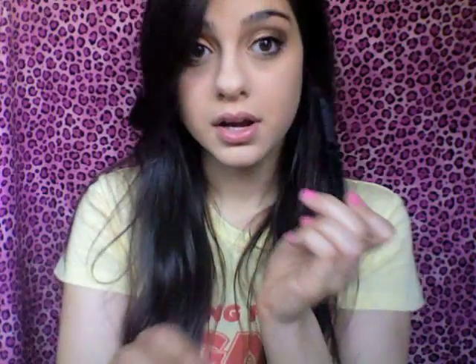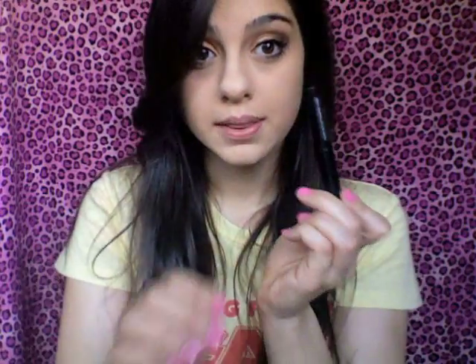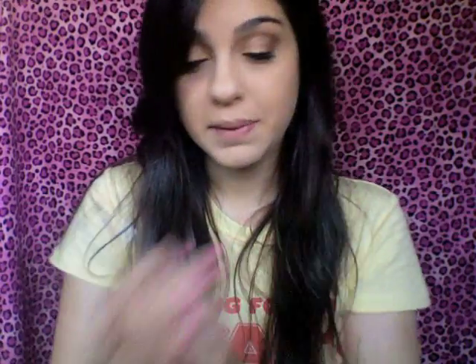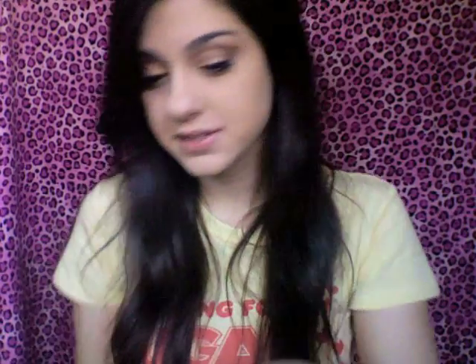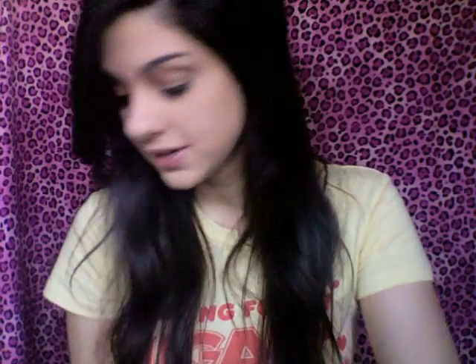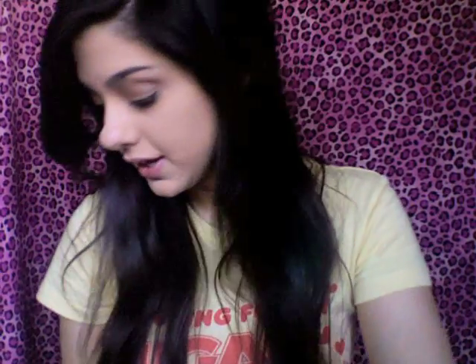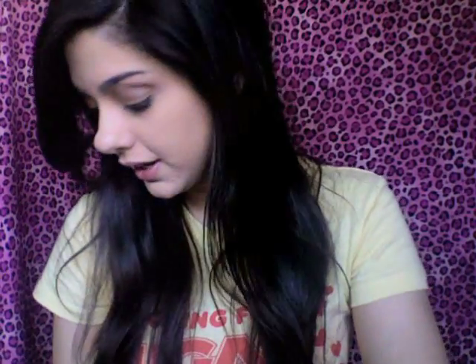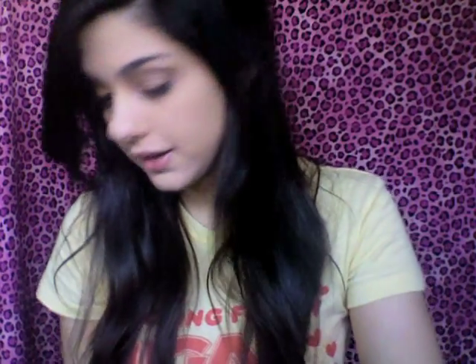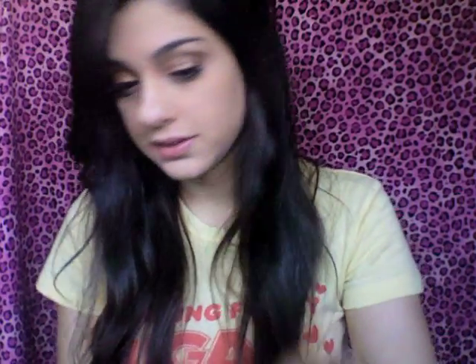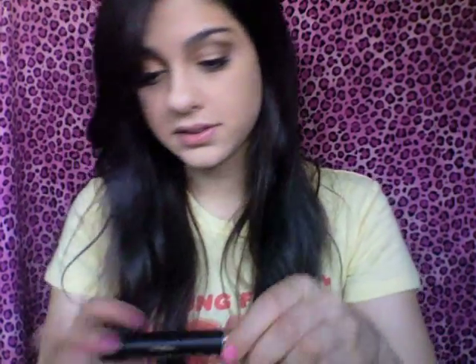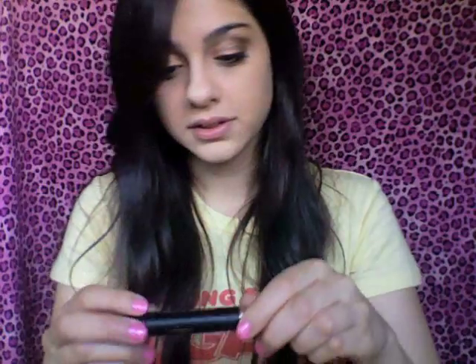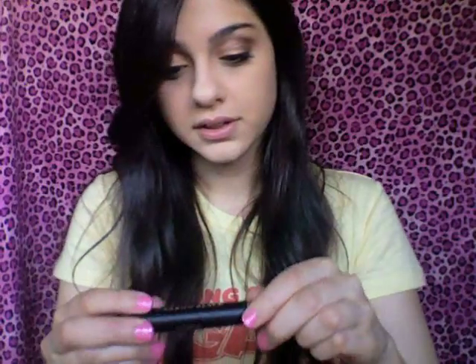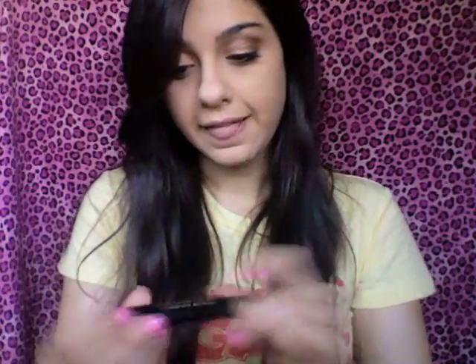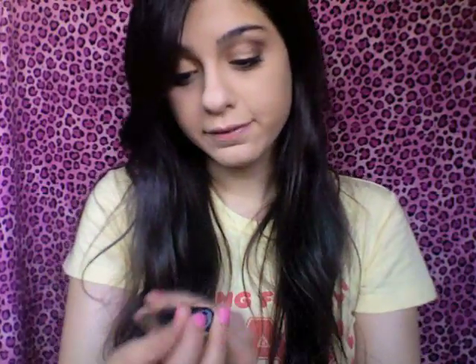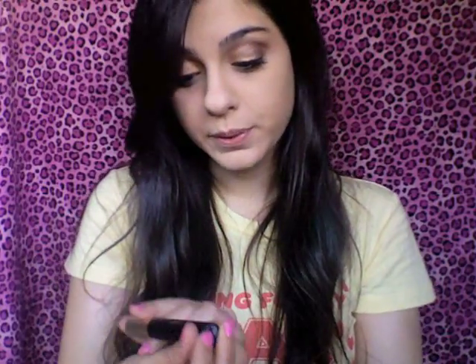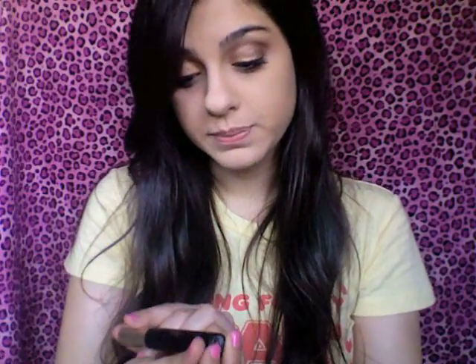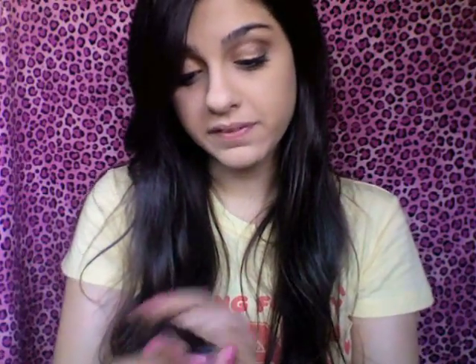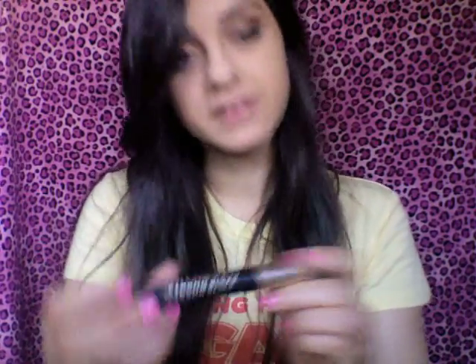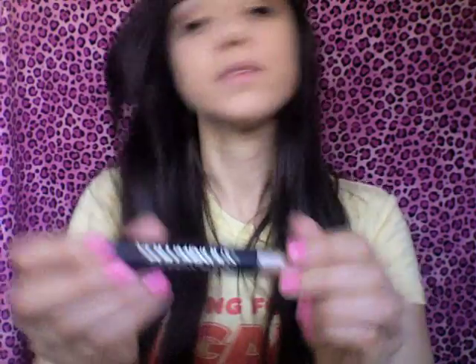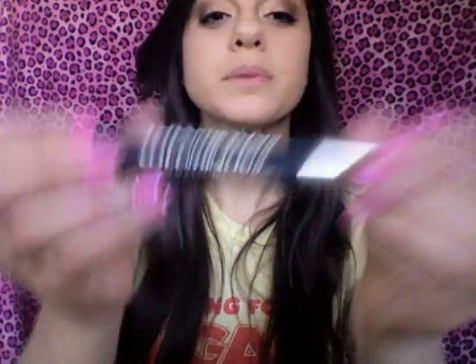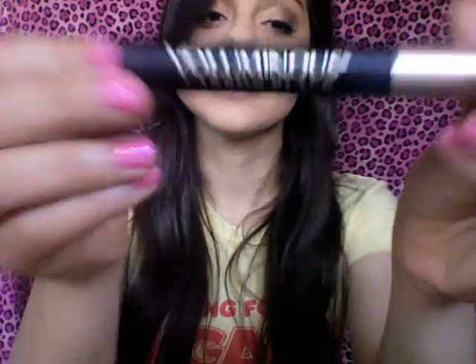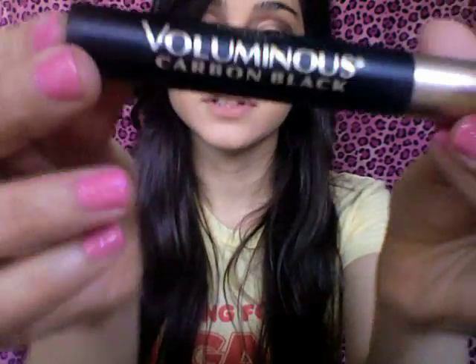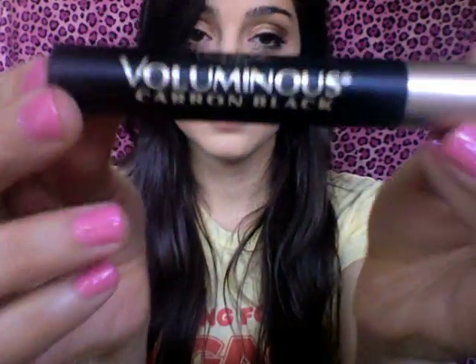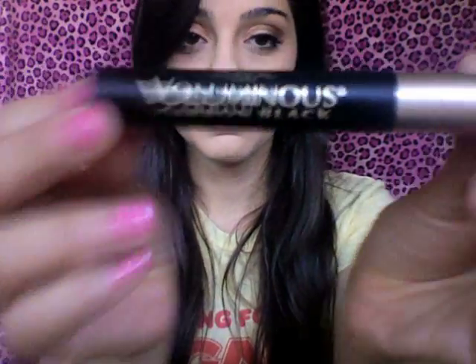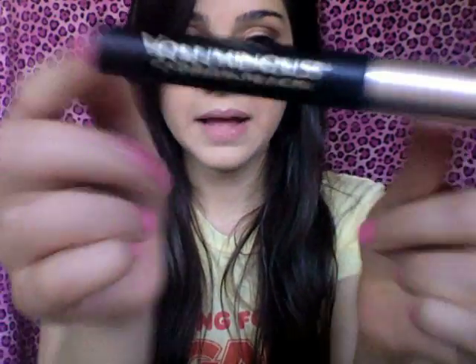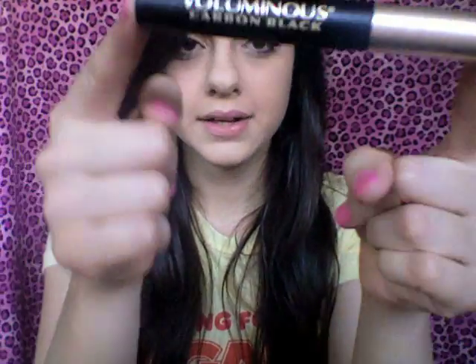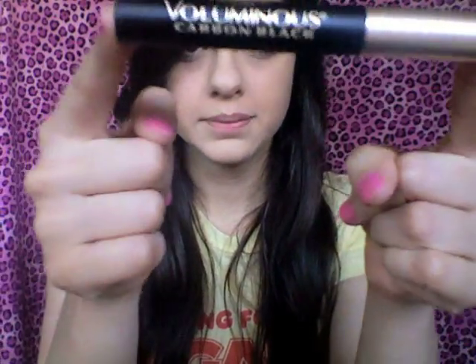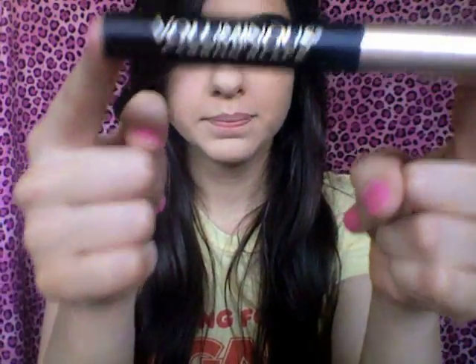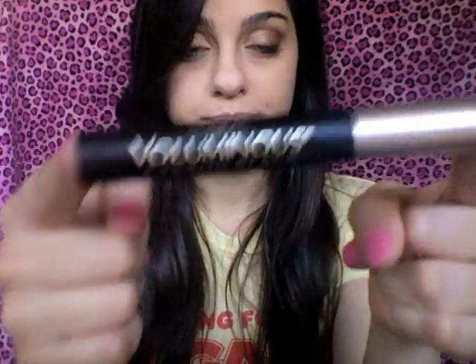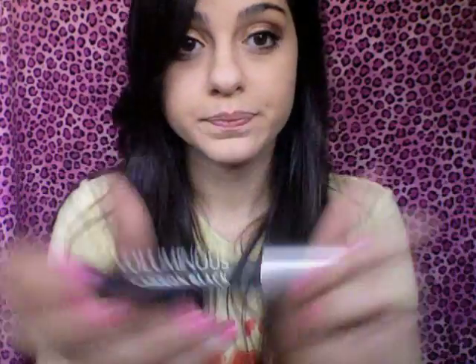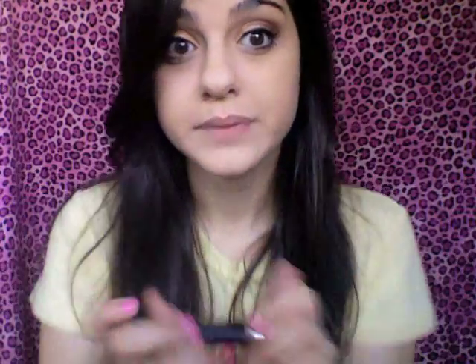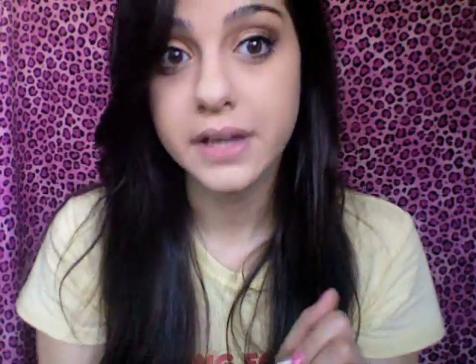And of course my favorite Voluminous Carbon Black mascara — the best.